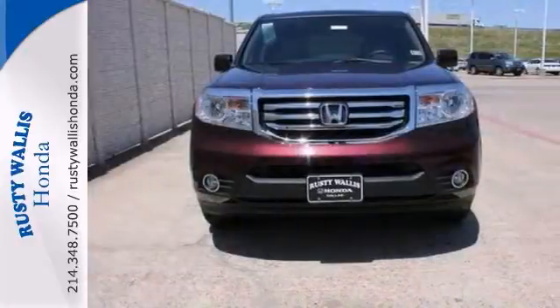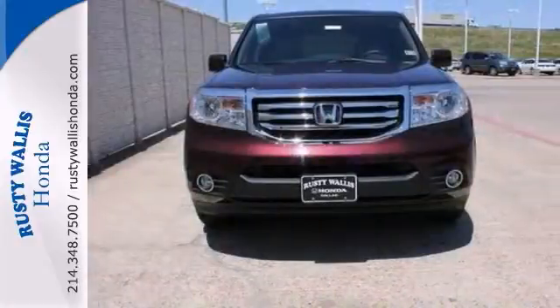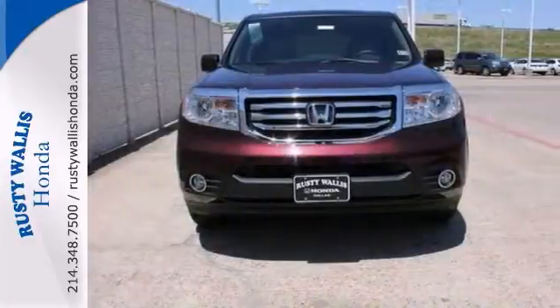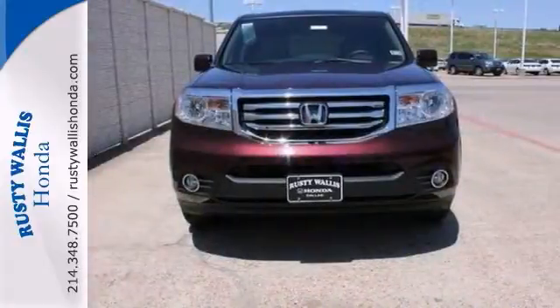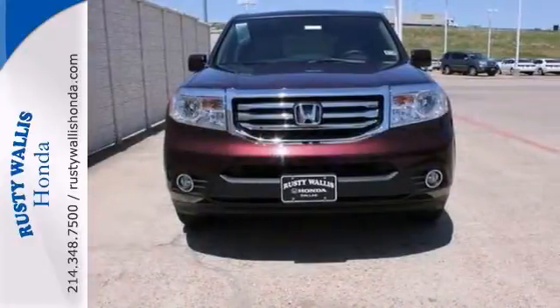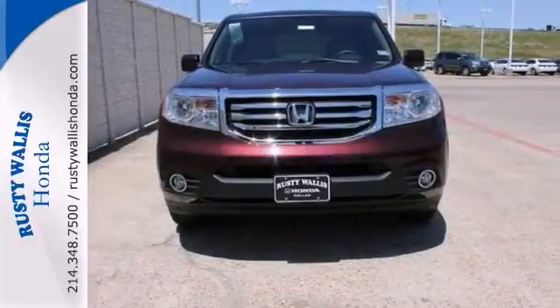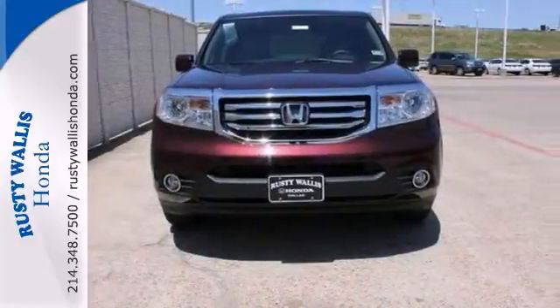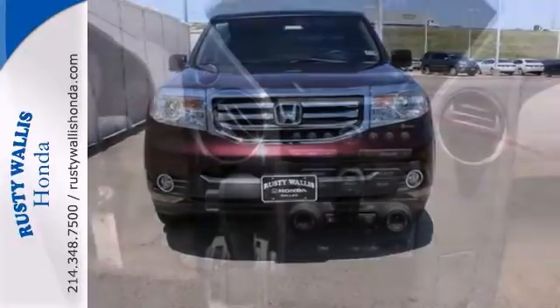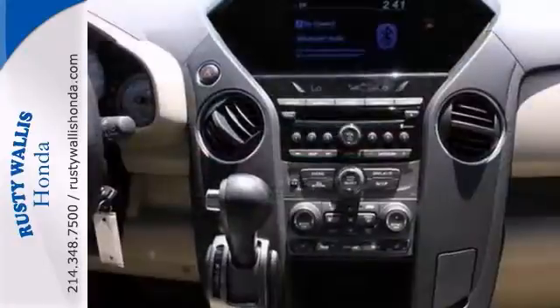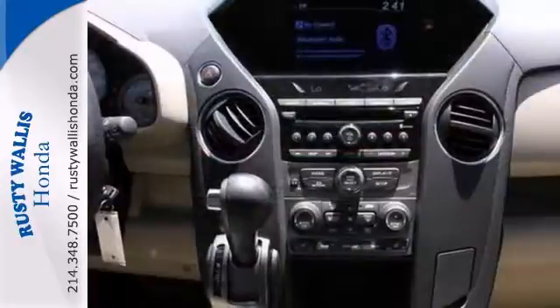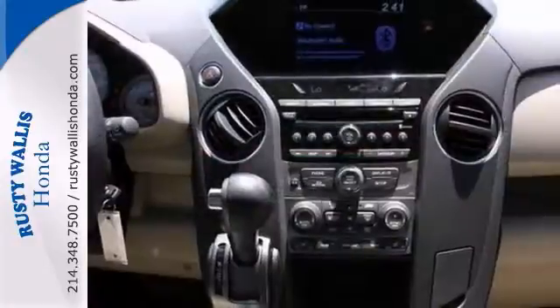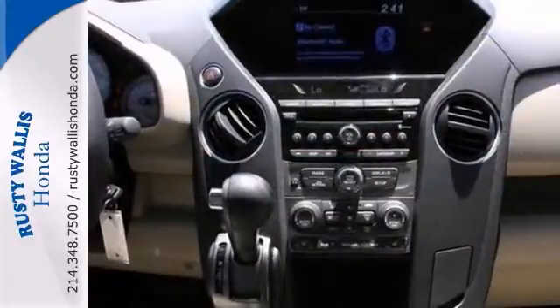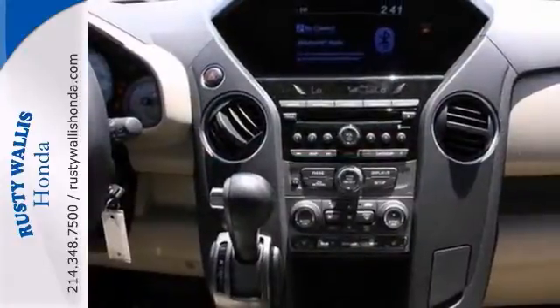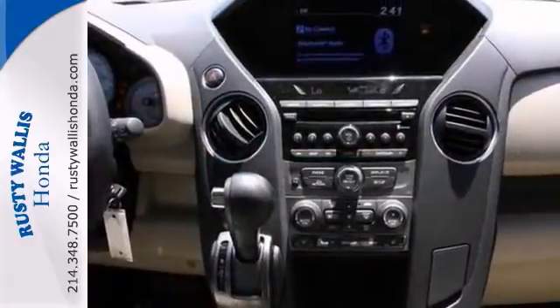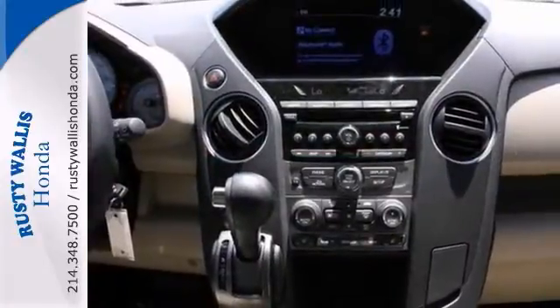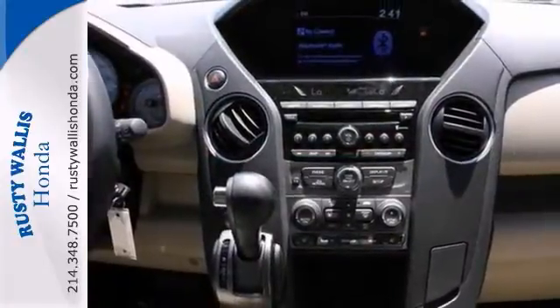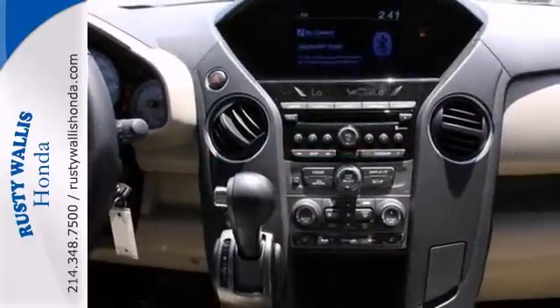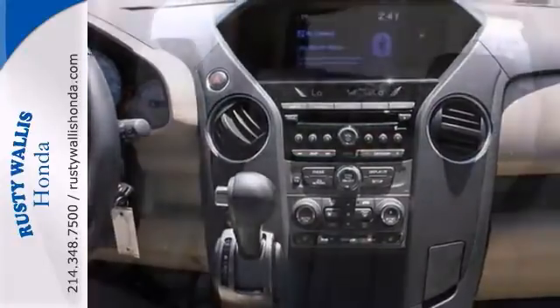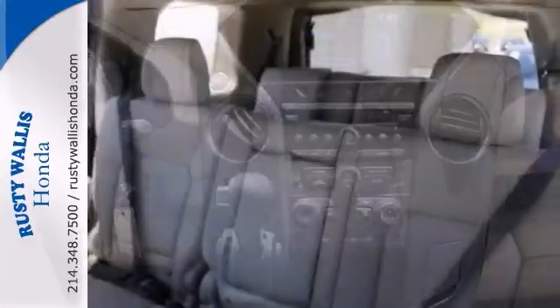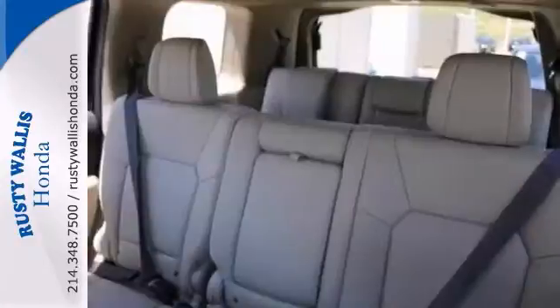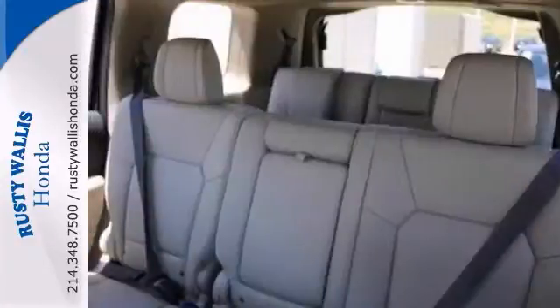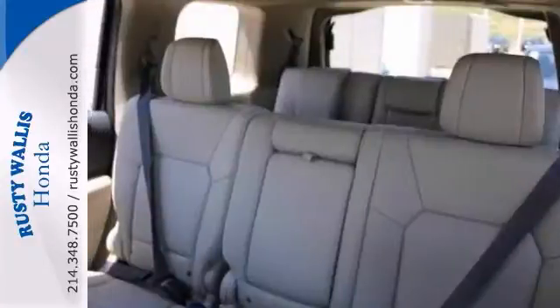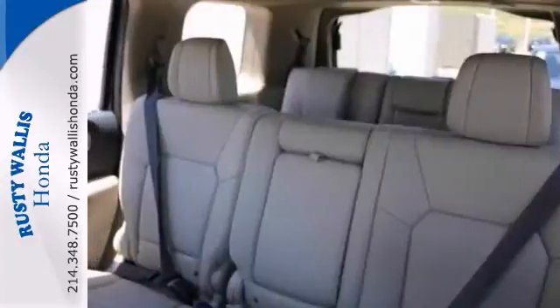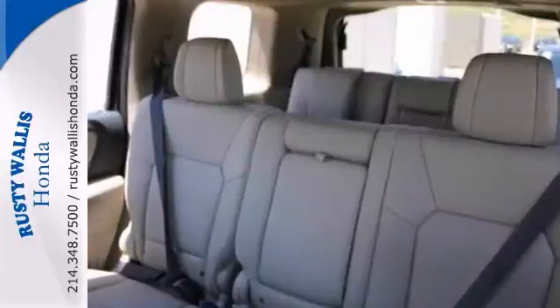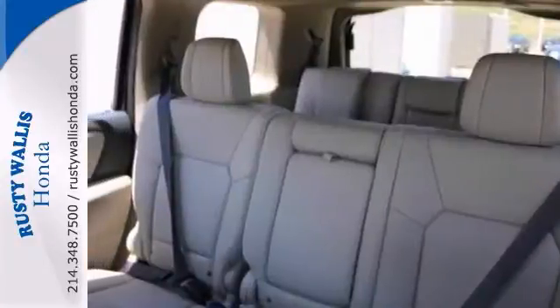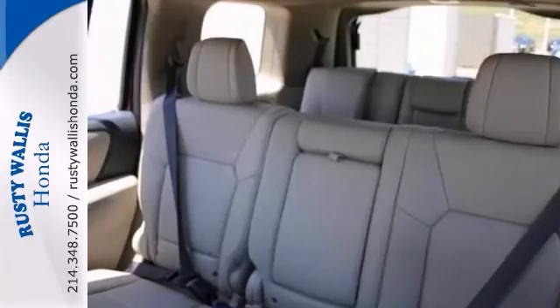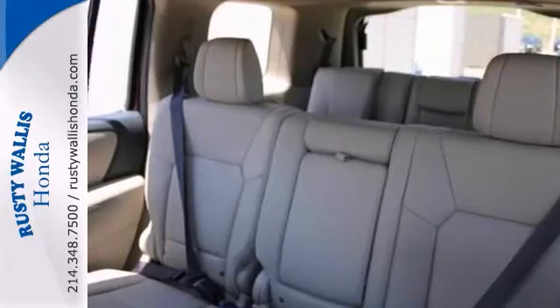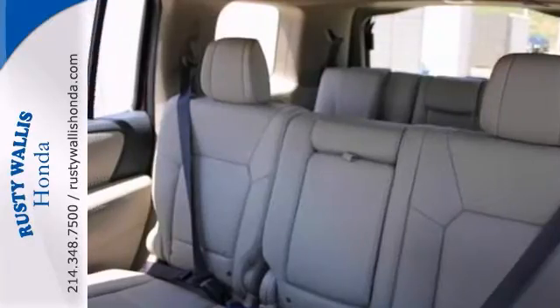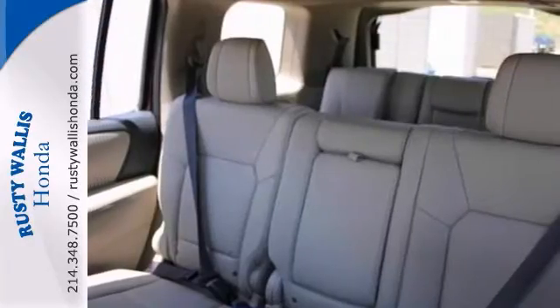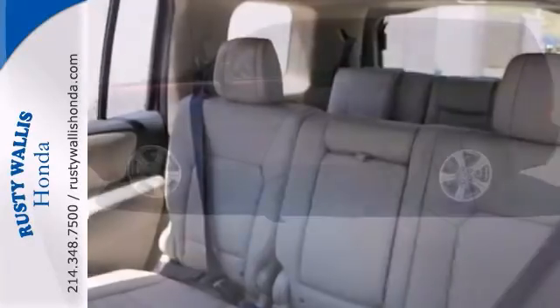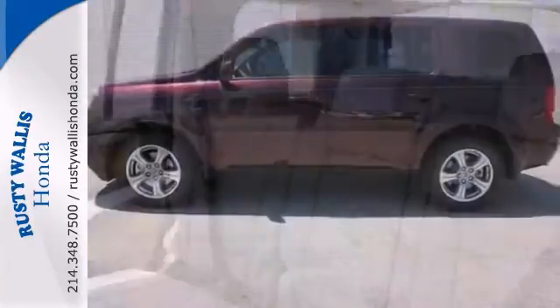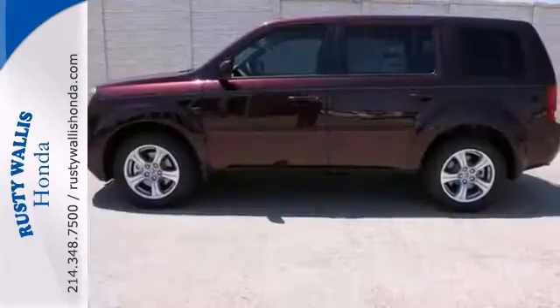It also has alloy wheels and heated seats. You need to see it in person. Come in for a test drive today.